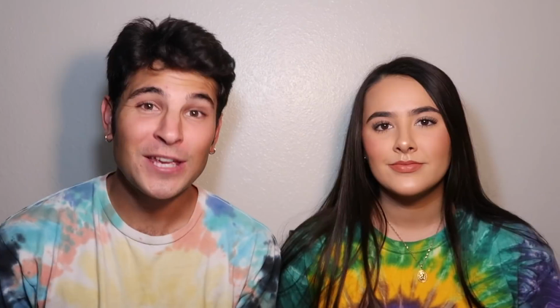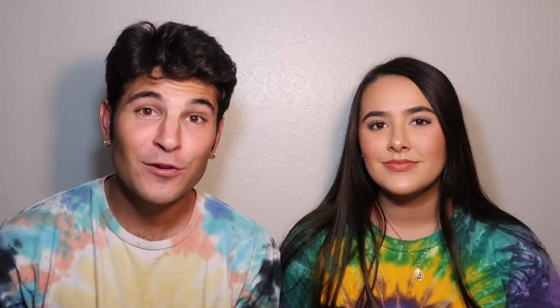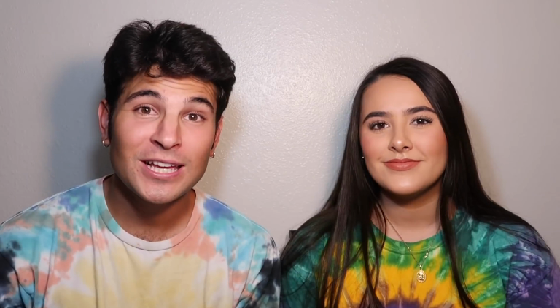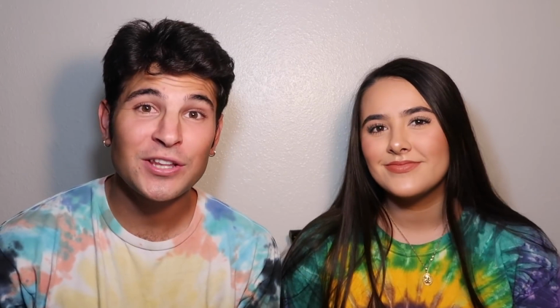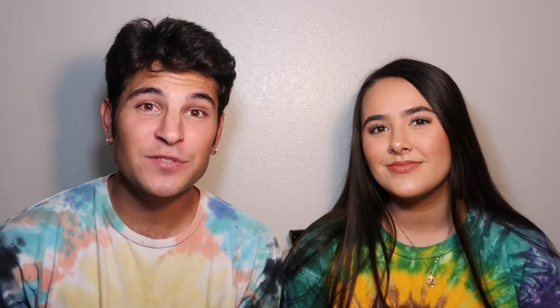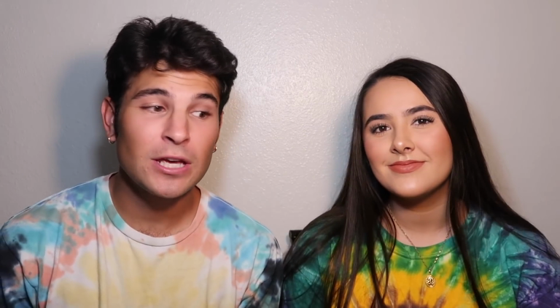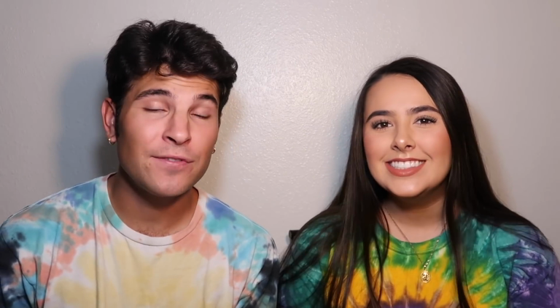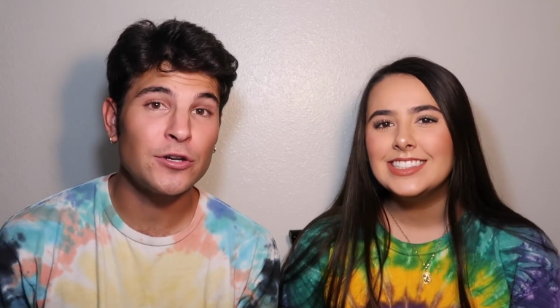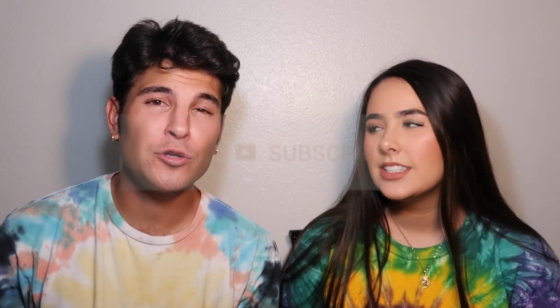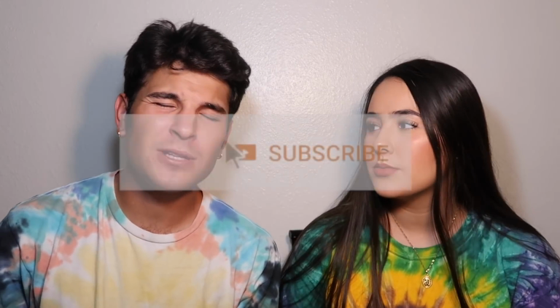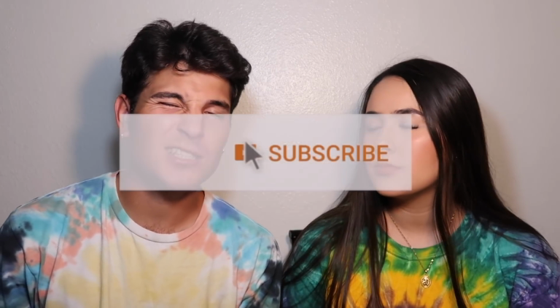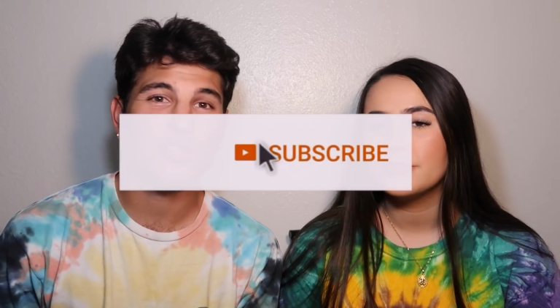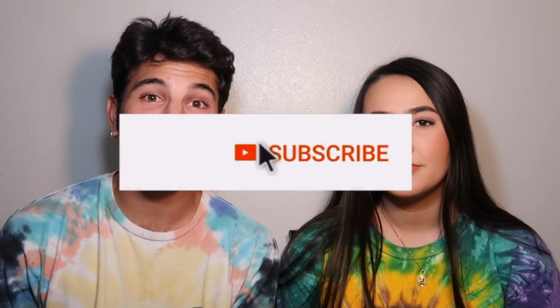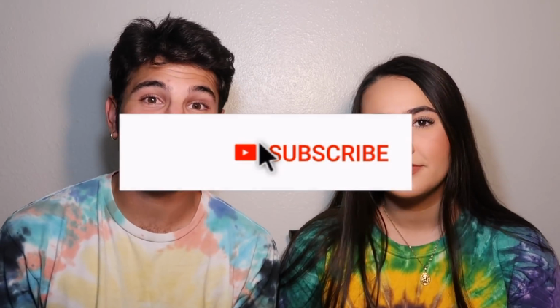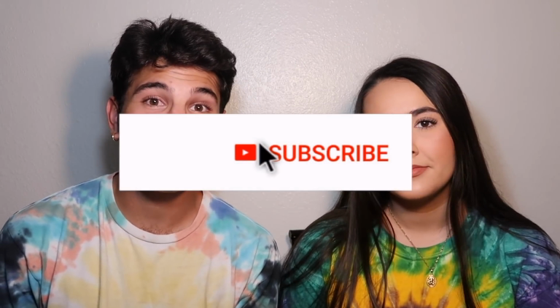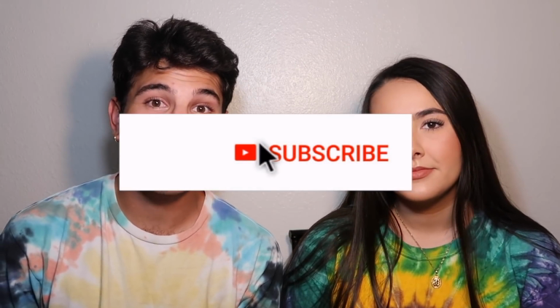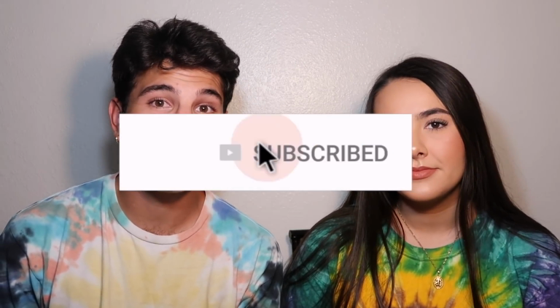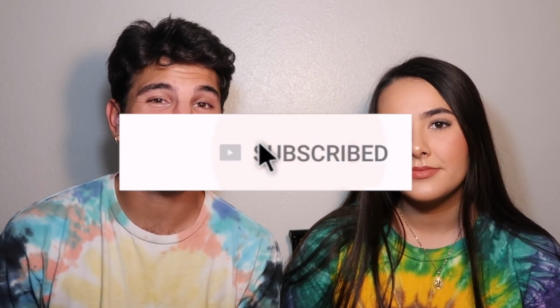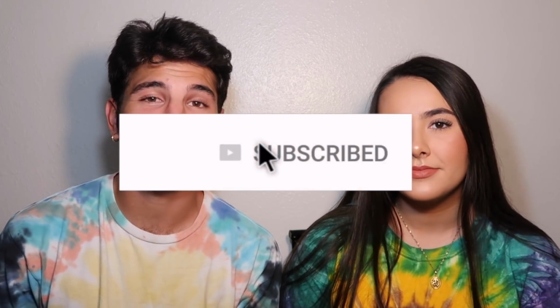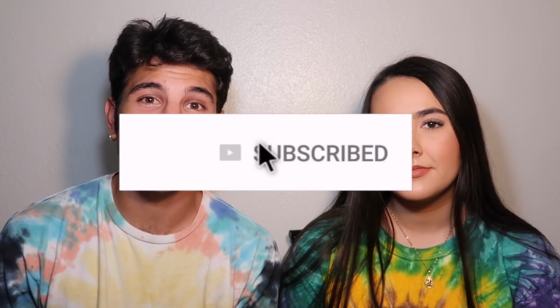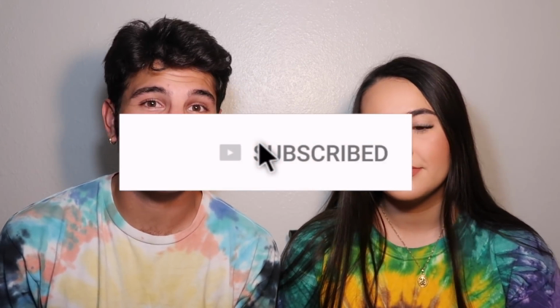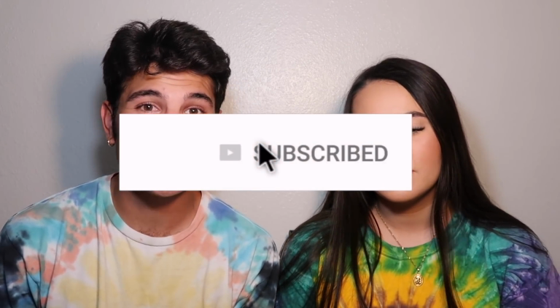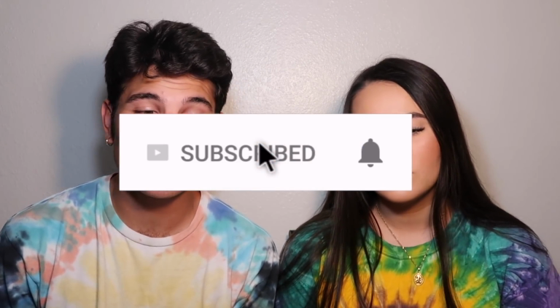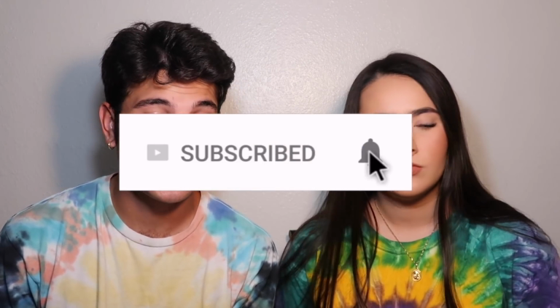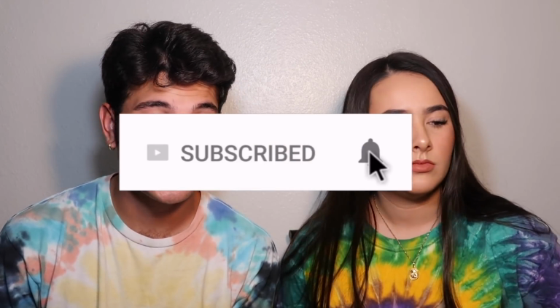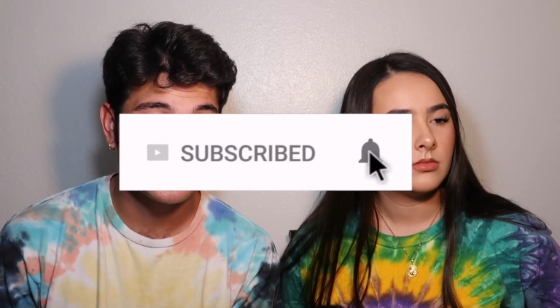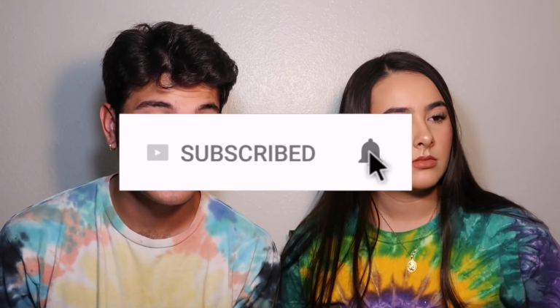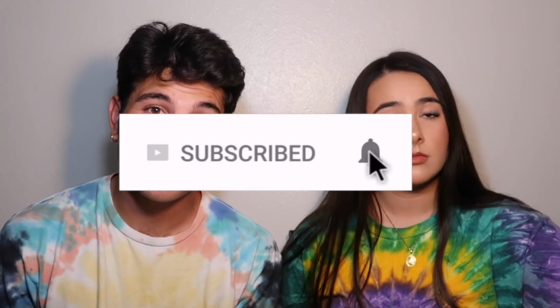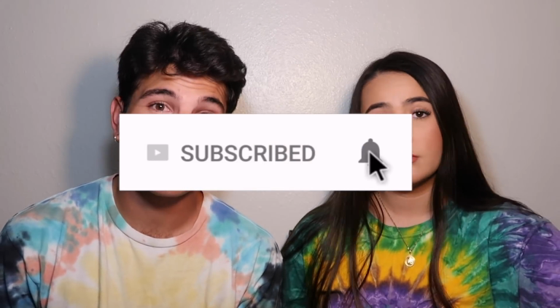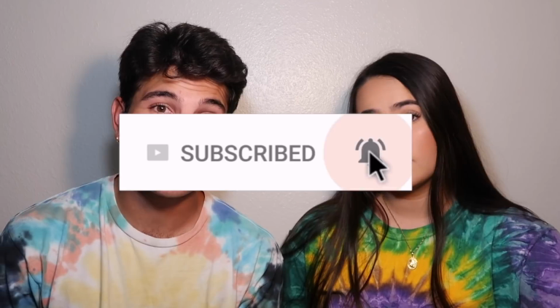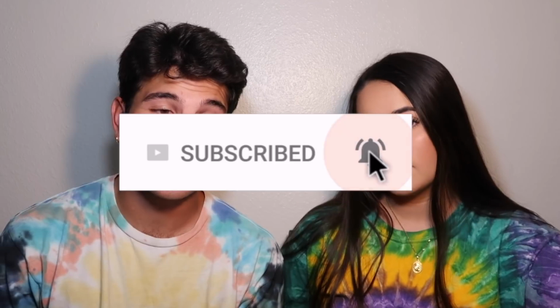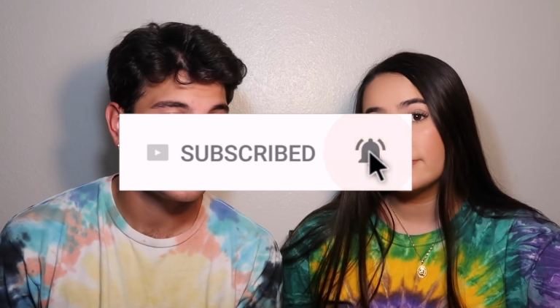Thank you for clicking on this video. If you're new, please subscribe and tap that bell so you get all of our video notifications. We appreciate it.